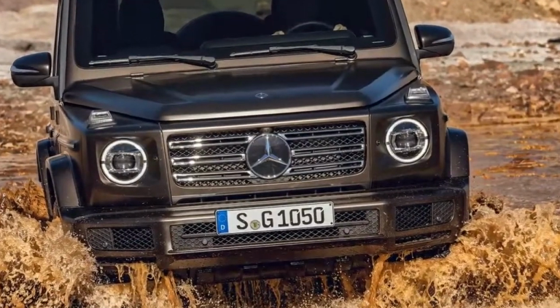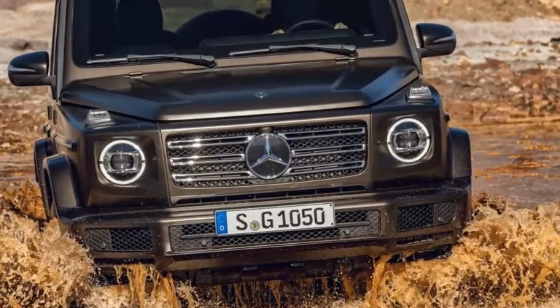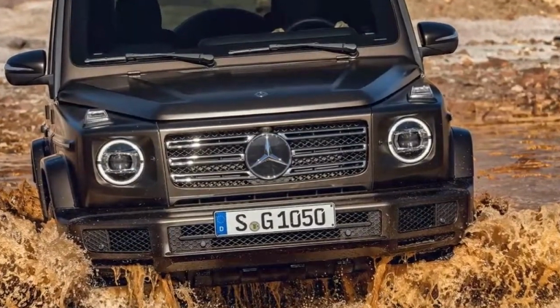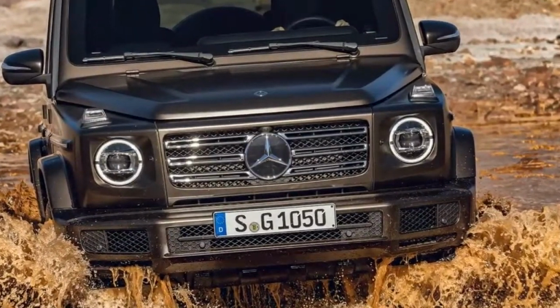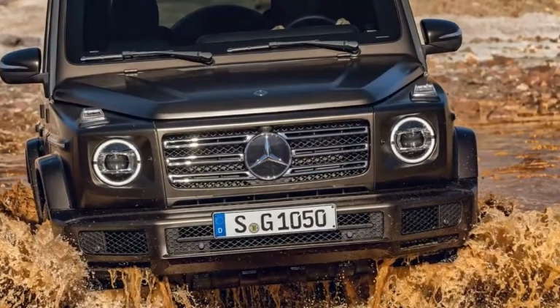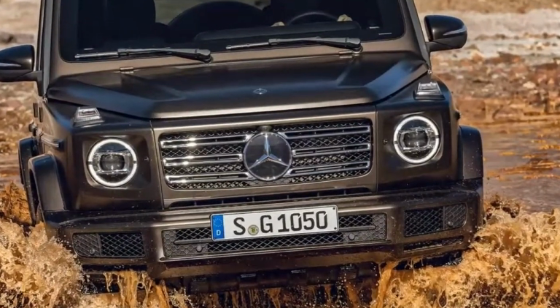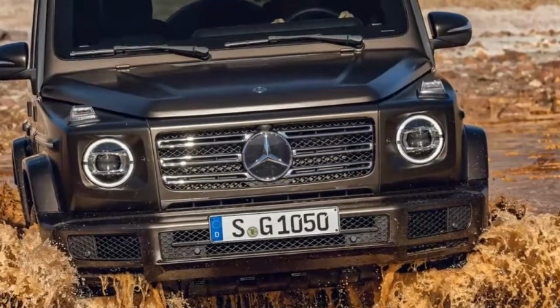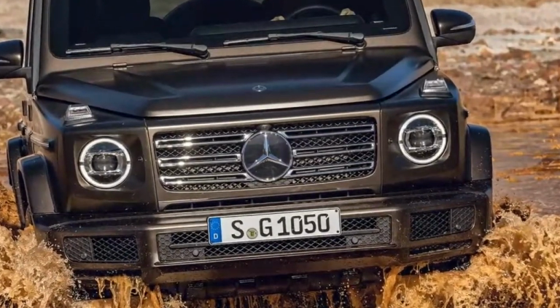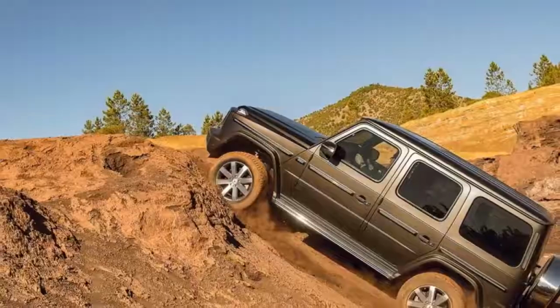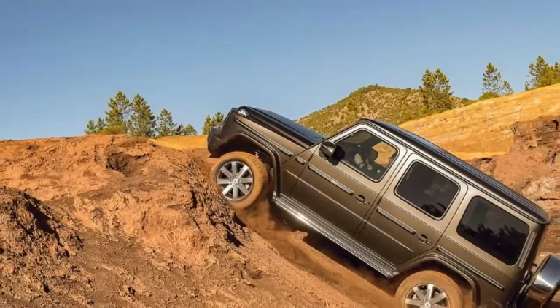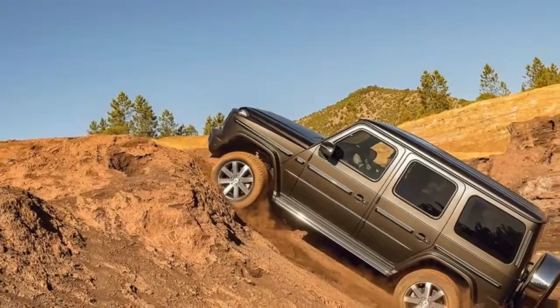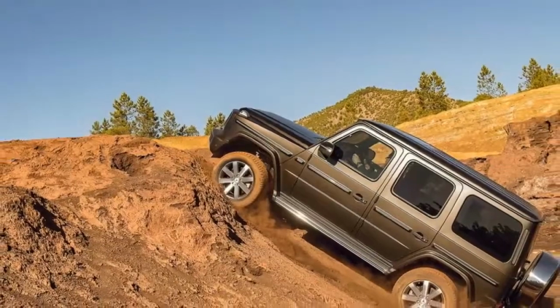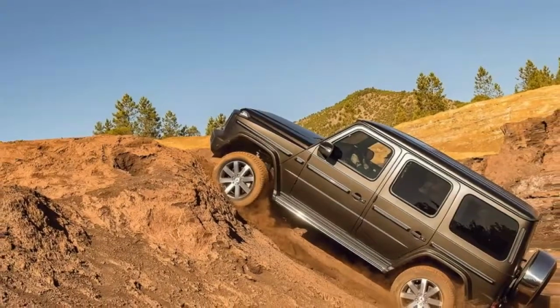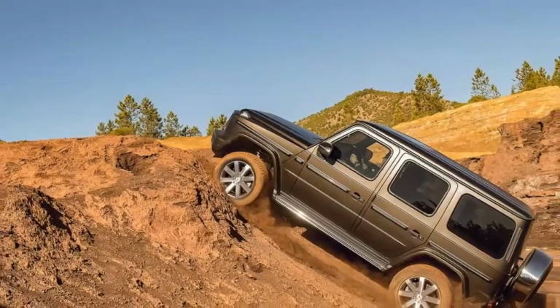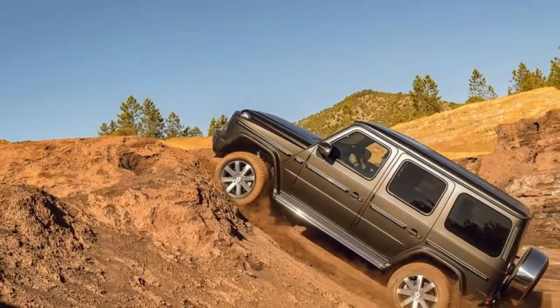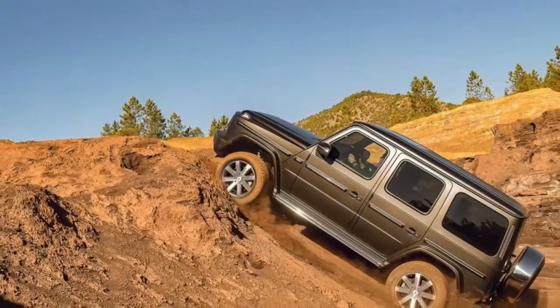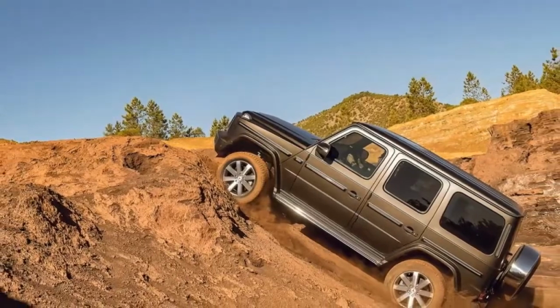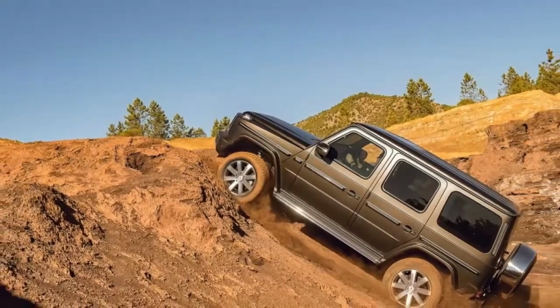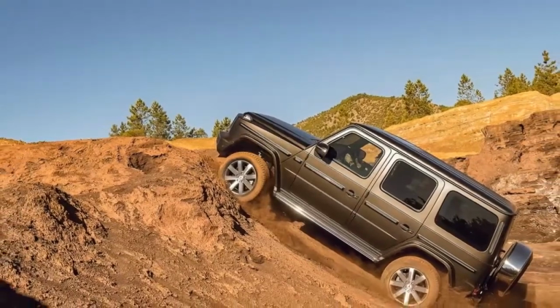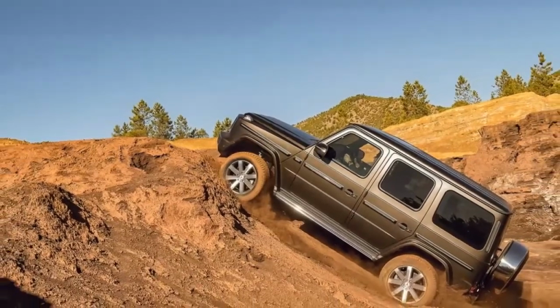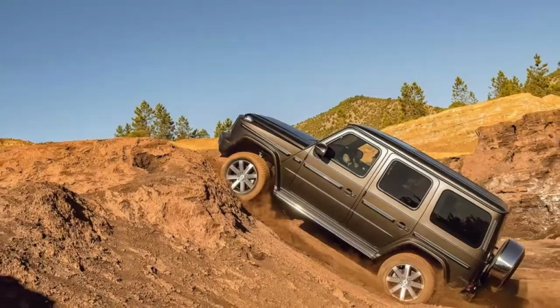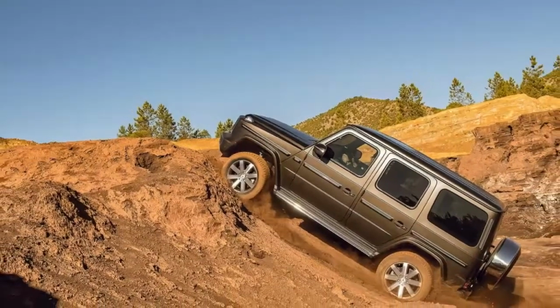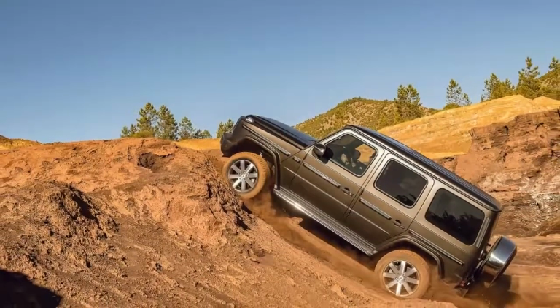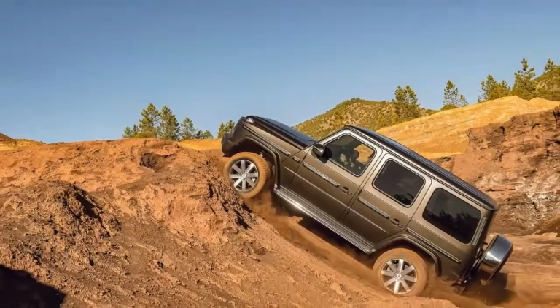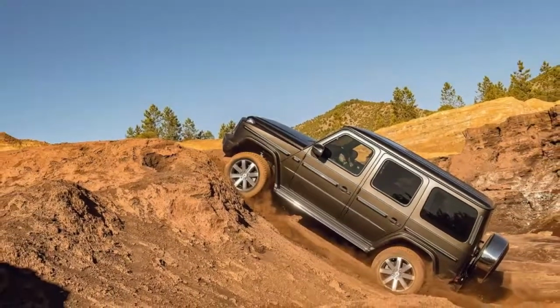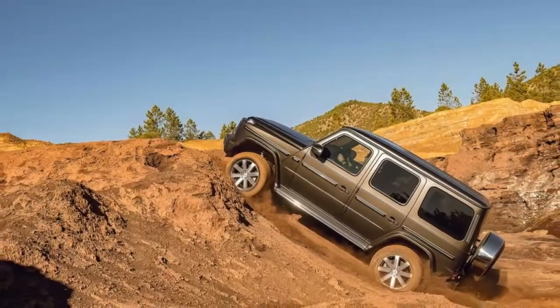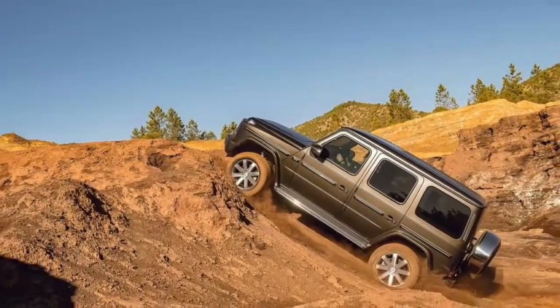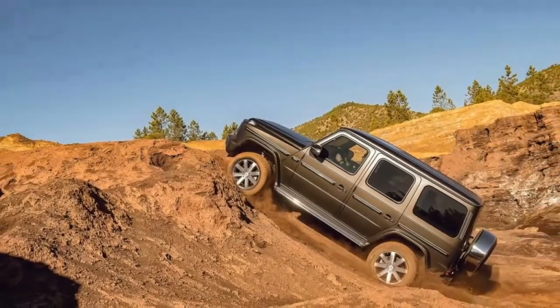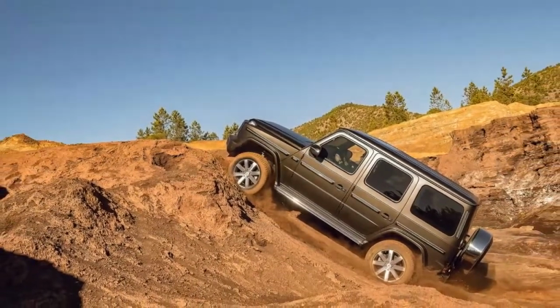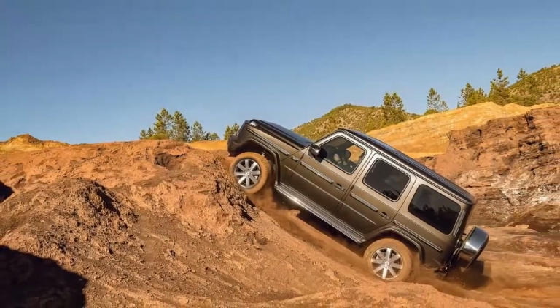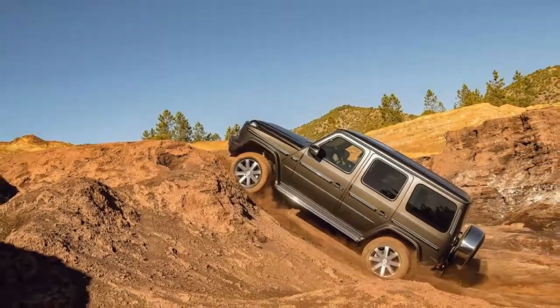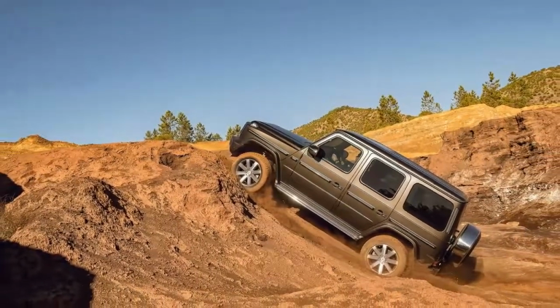Of course, if that's not quick enough for you, an AMG-tuned G63 will inevitably follow.